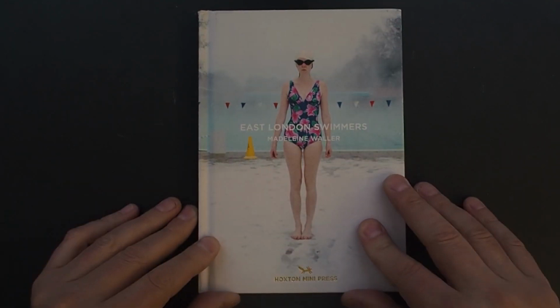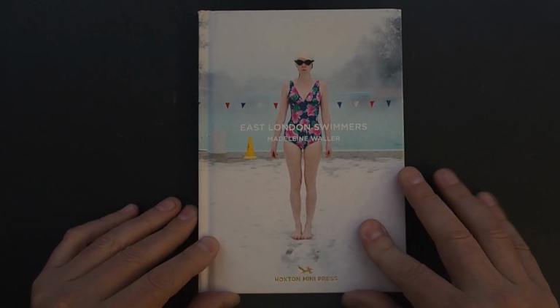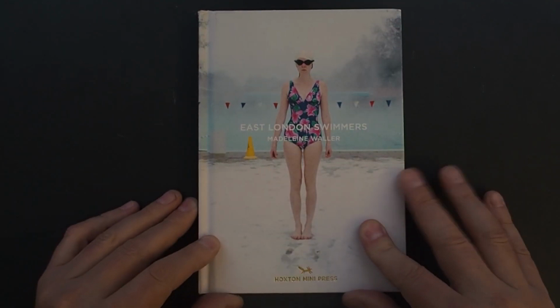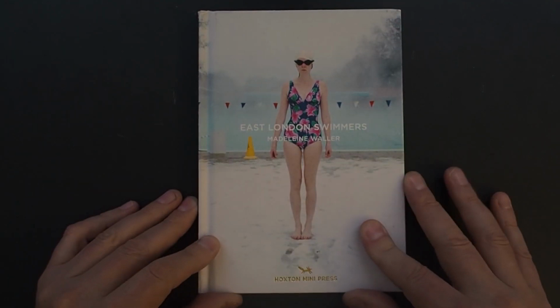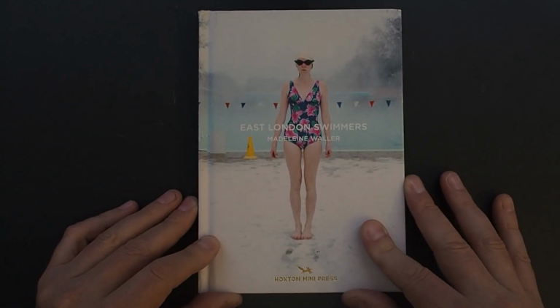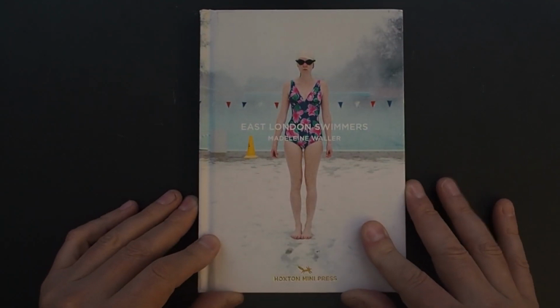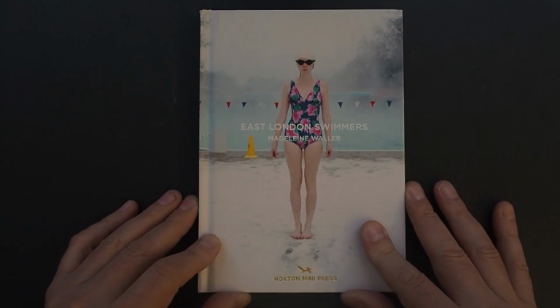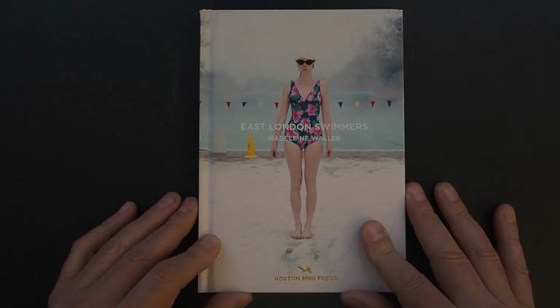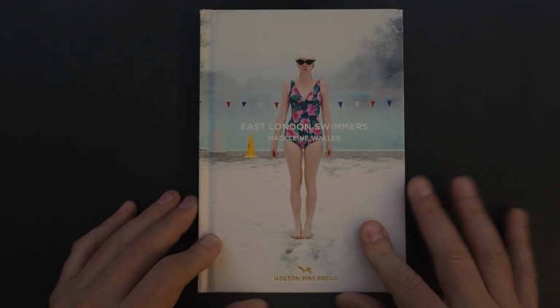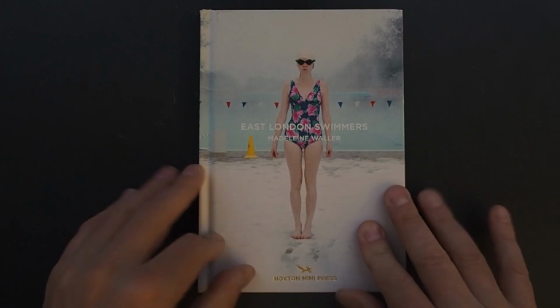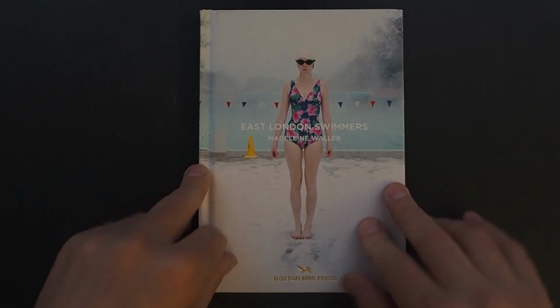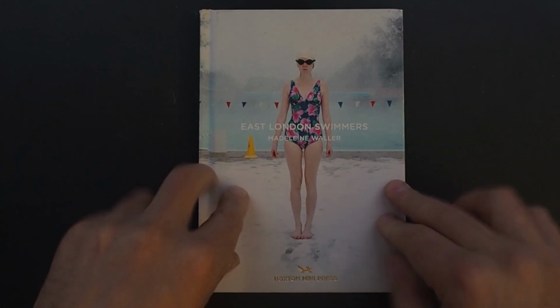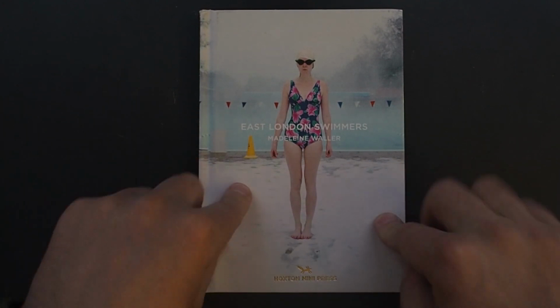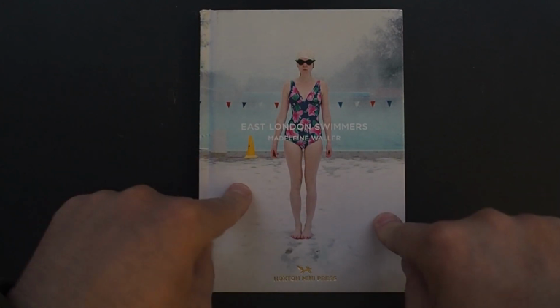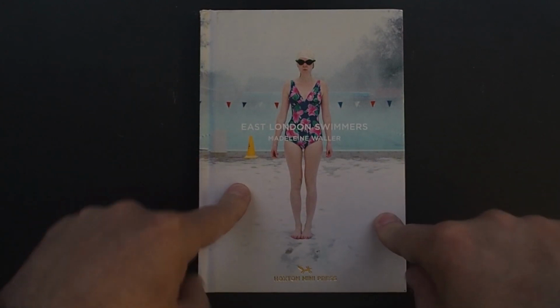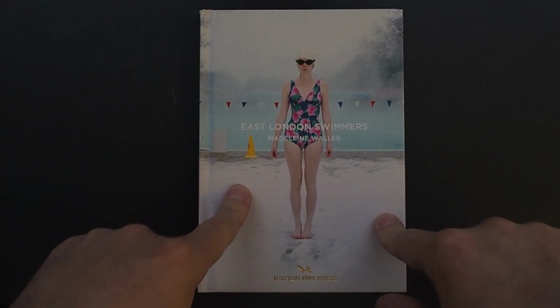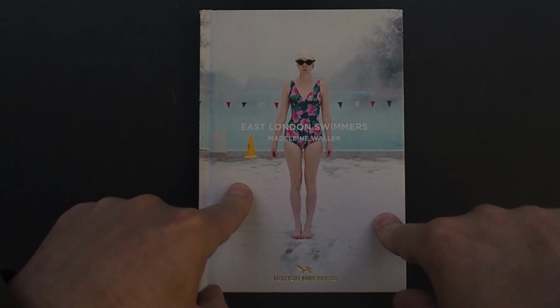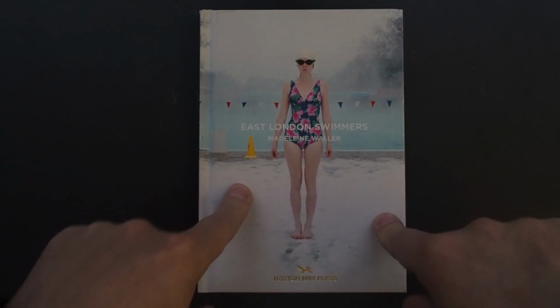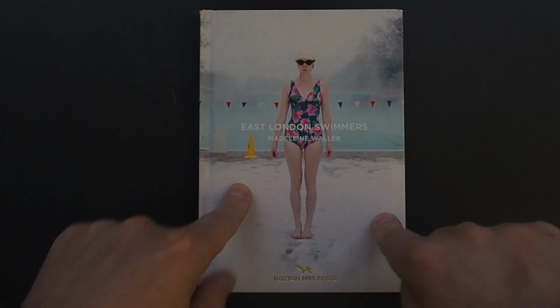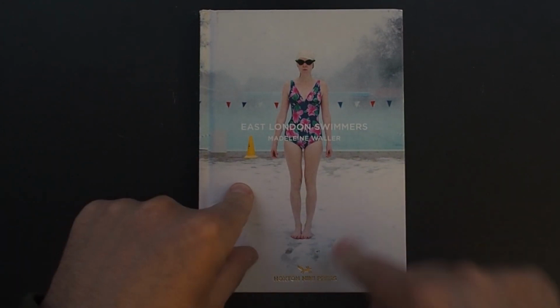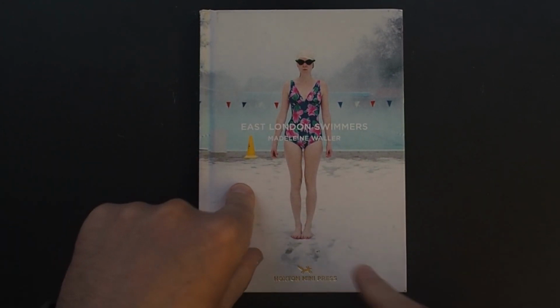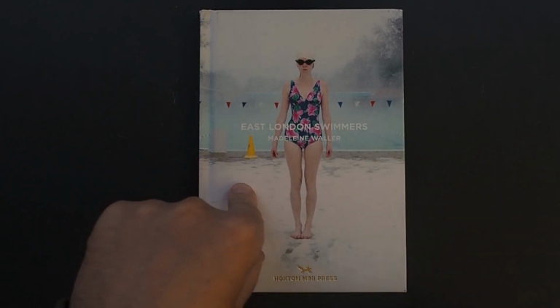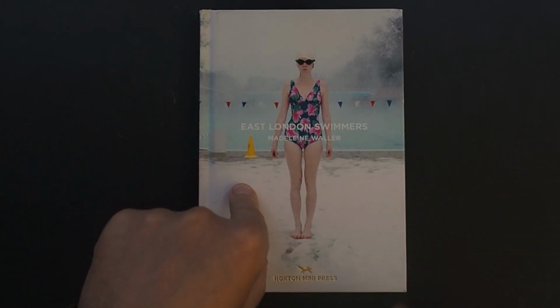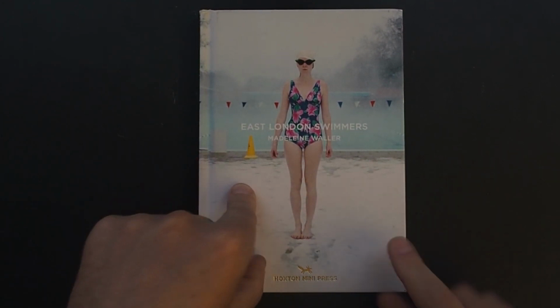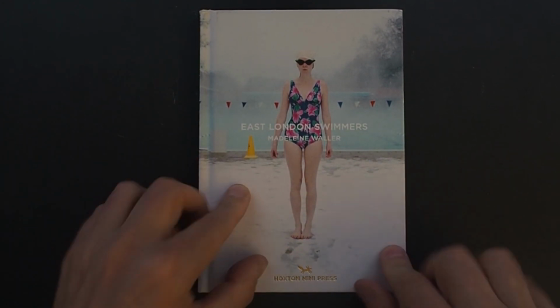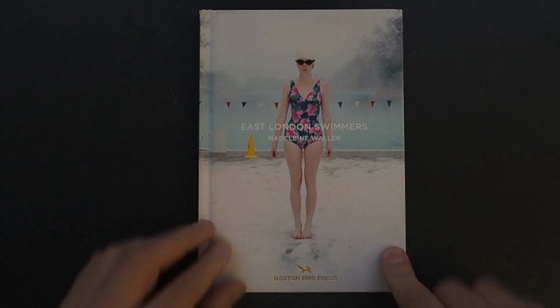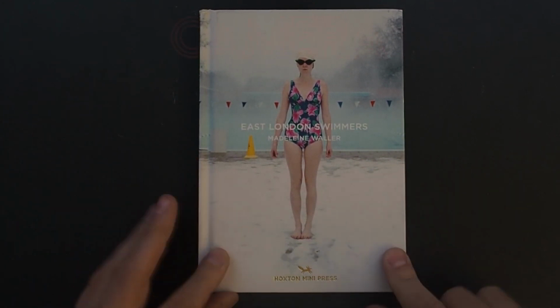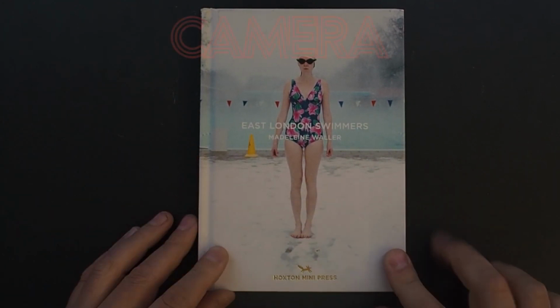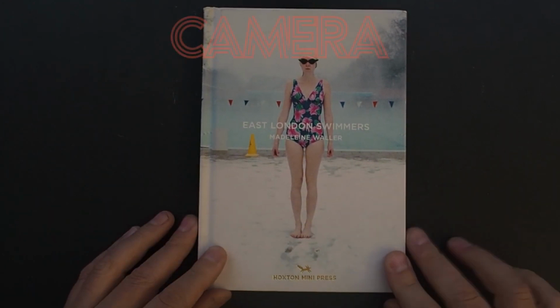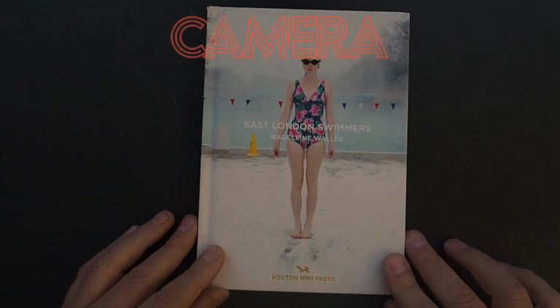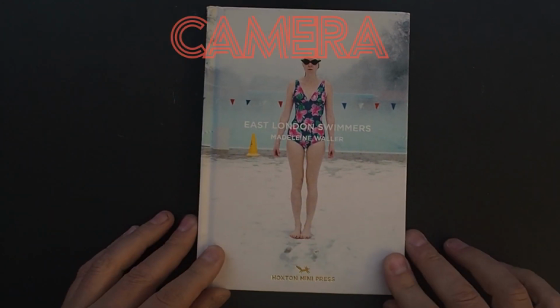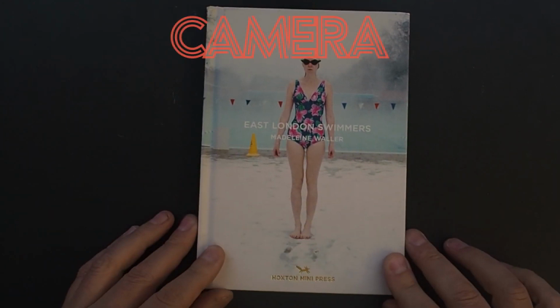Anyway, thank you Madeleine Waller. I'll put a link for your website, as I will for Hoxton Mini Press. Cheers.